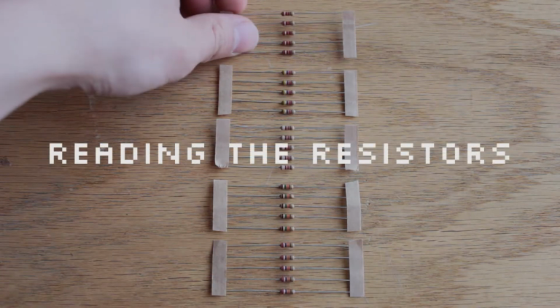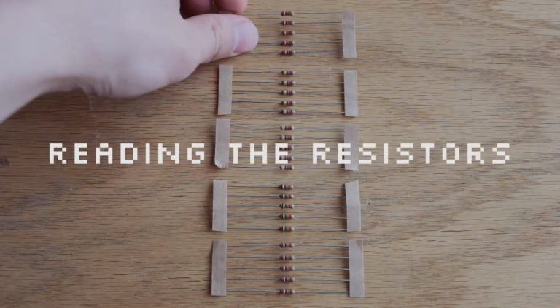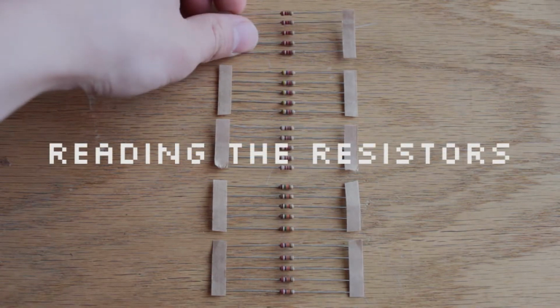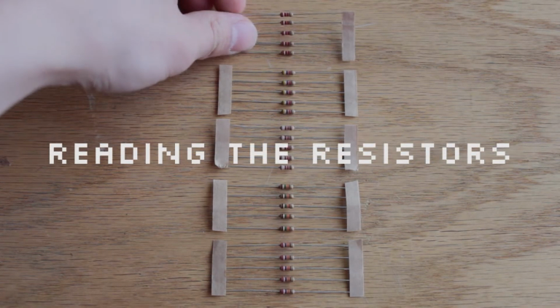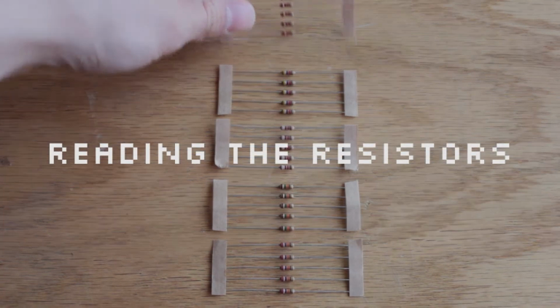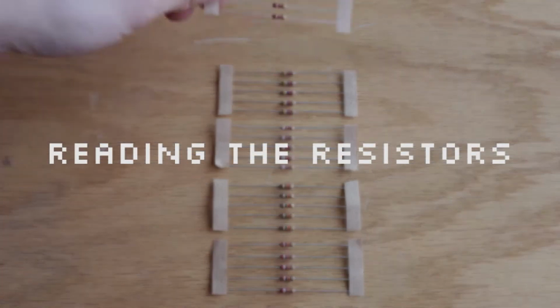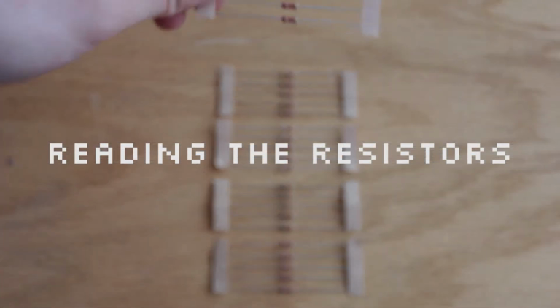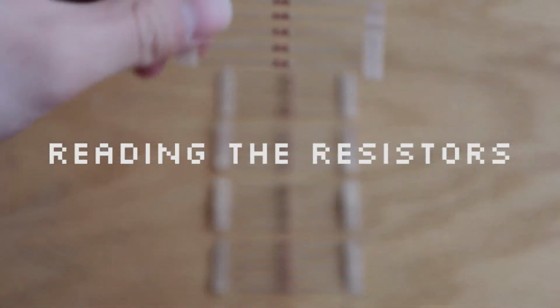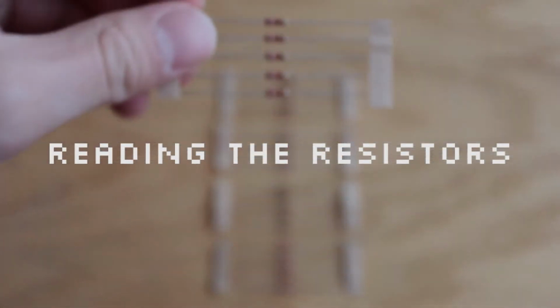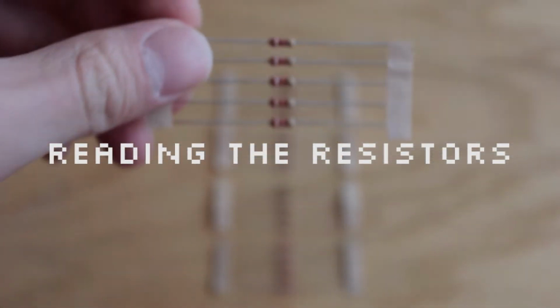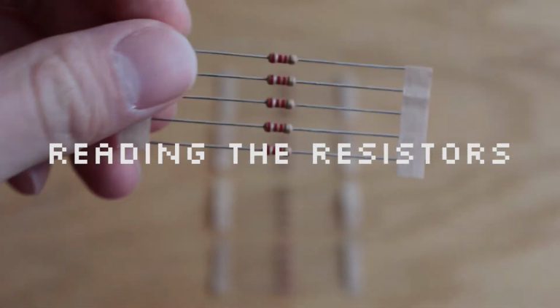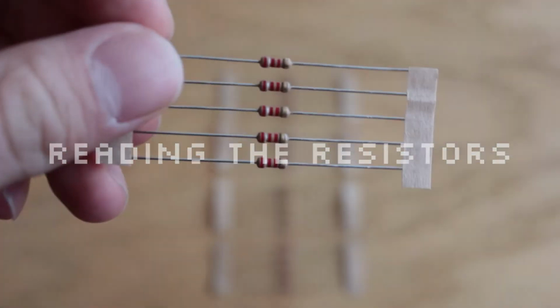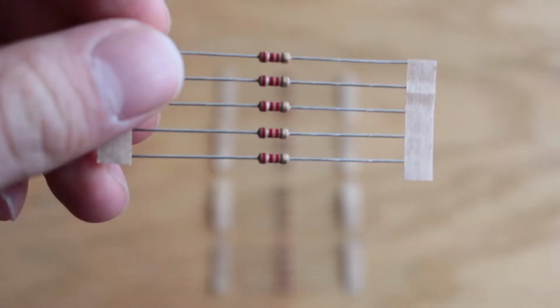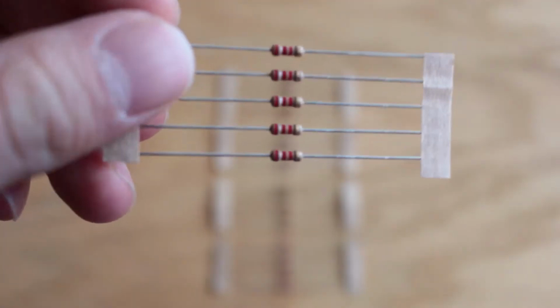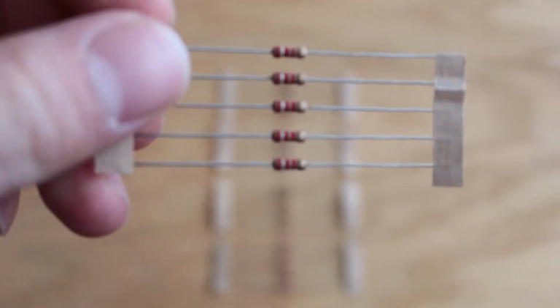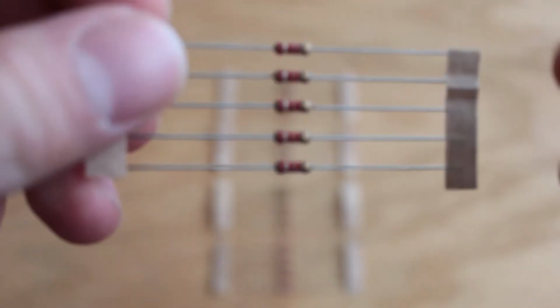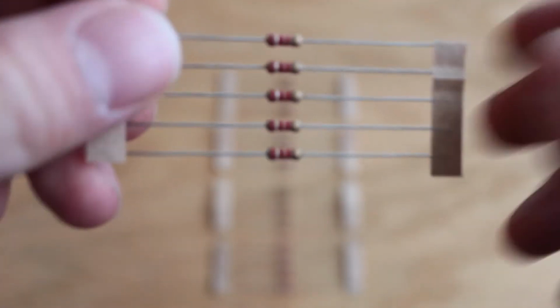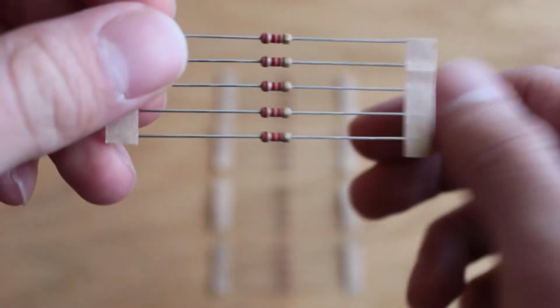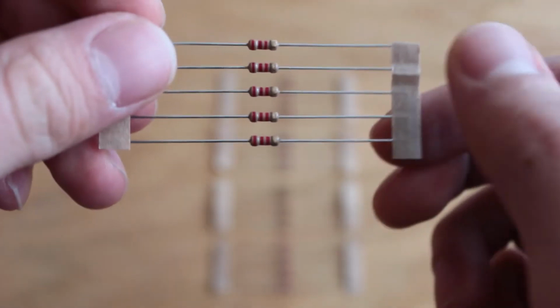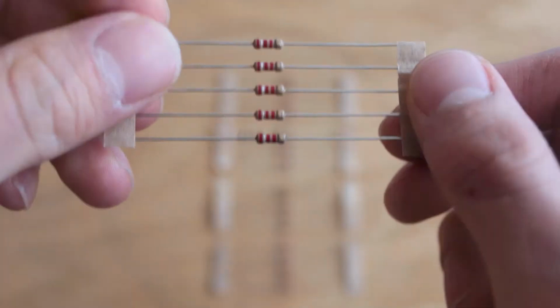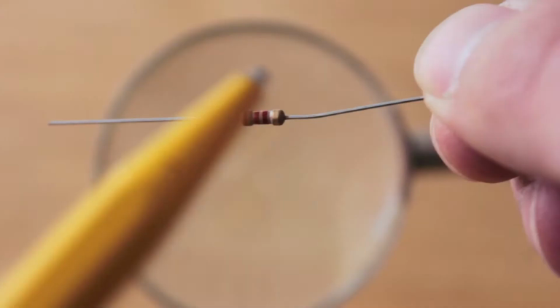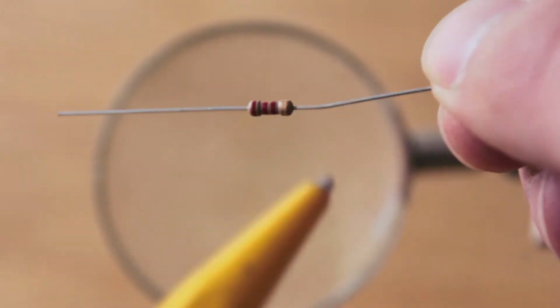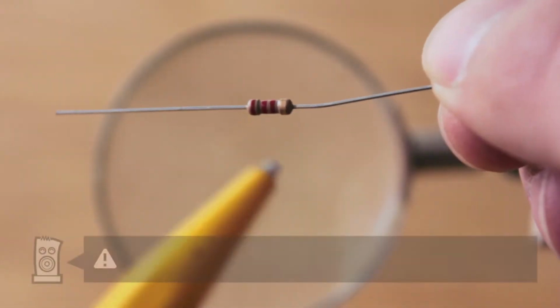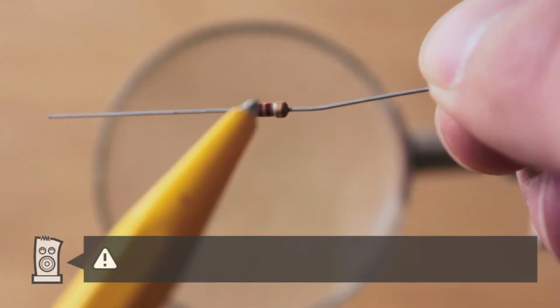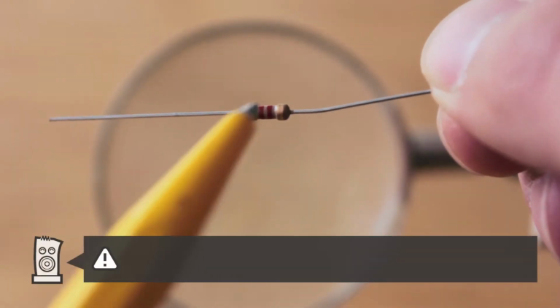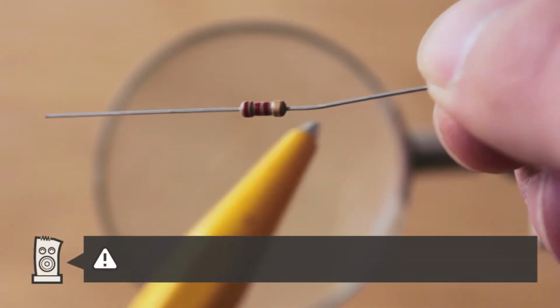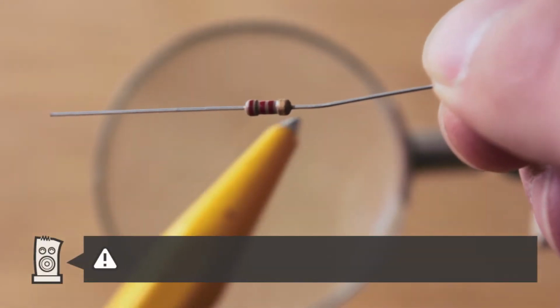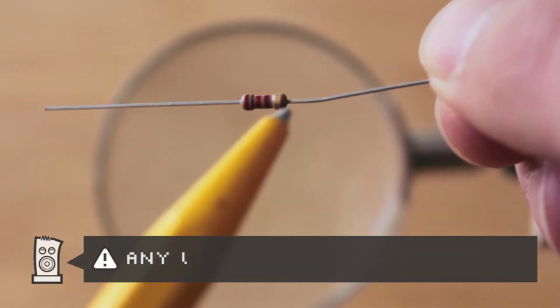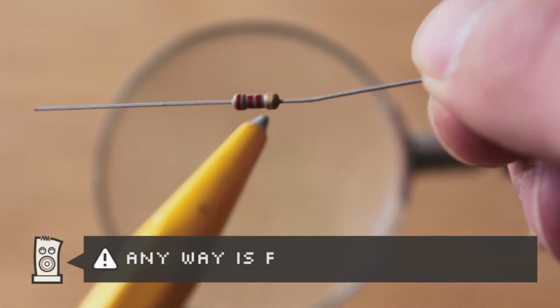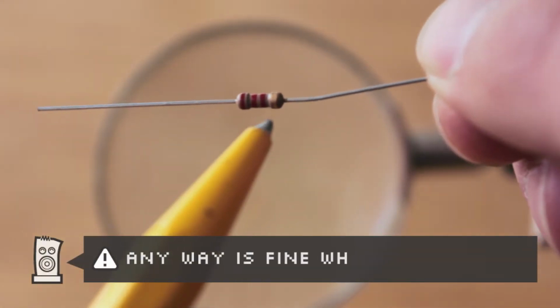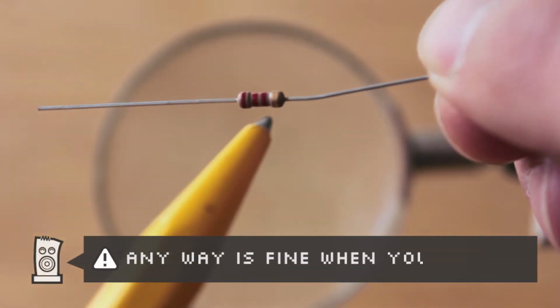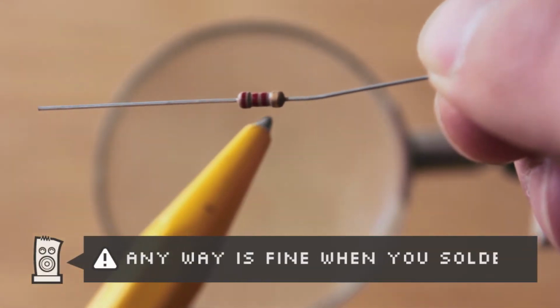How do you tell the resistors apart? By decoding their four color bands. To read the resistor, hold it so the gold band is on the right.